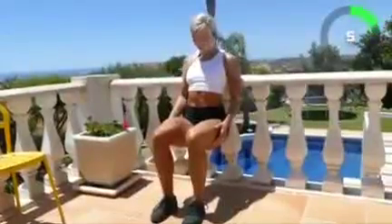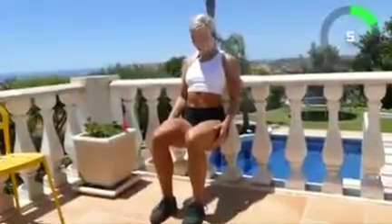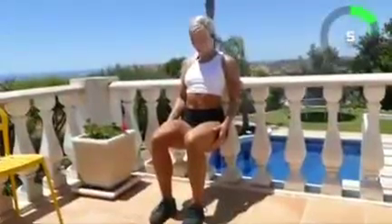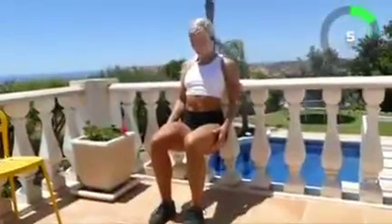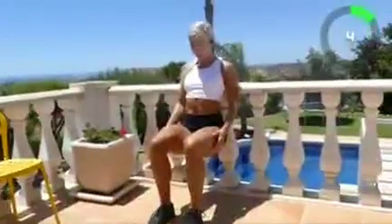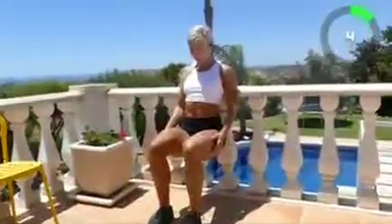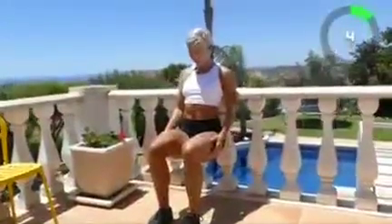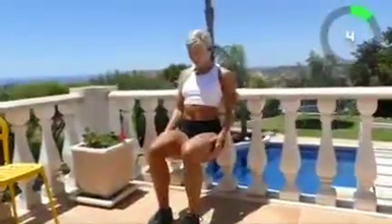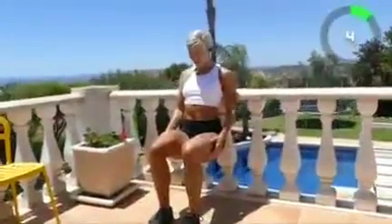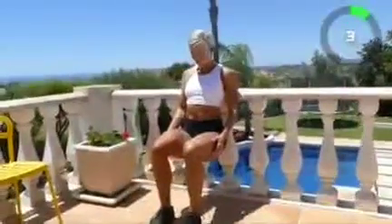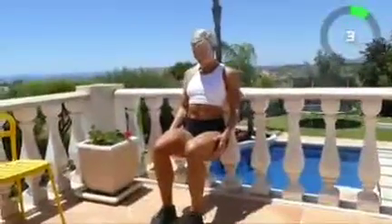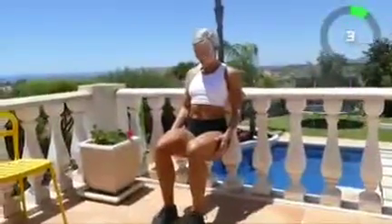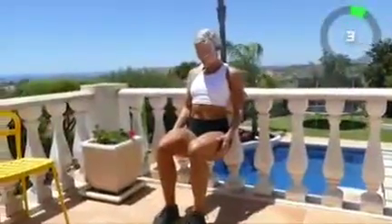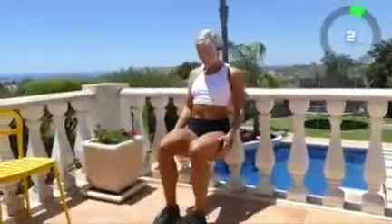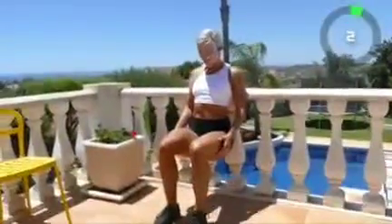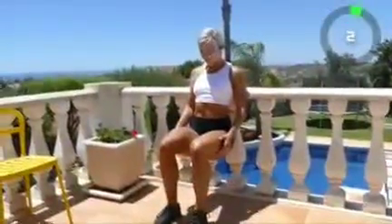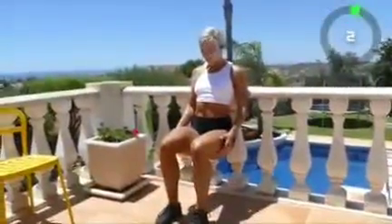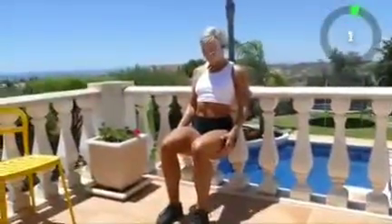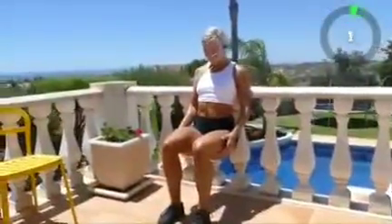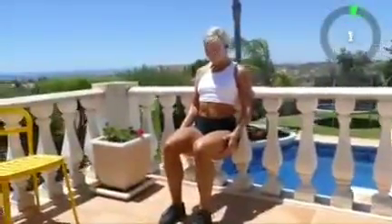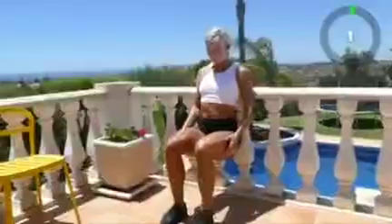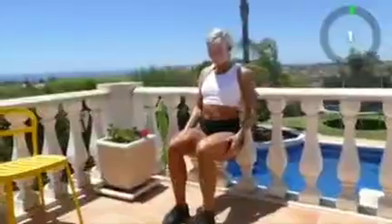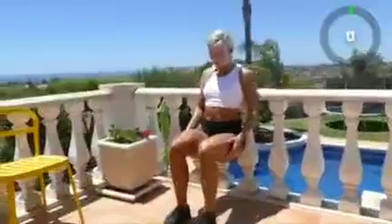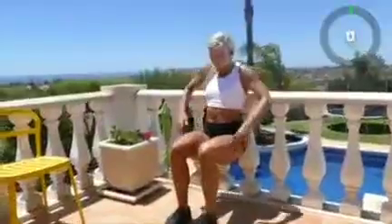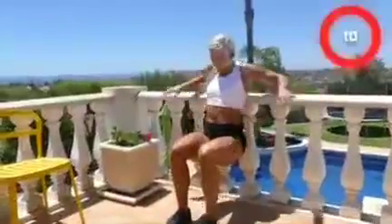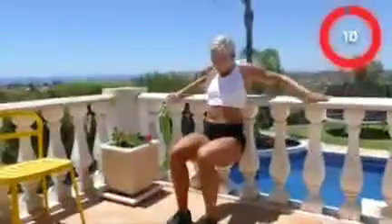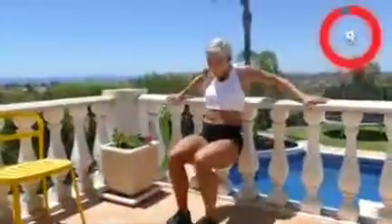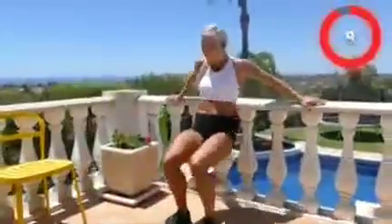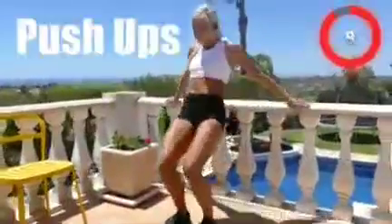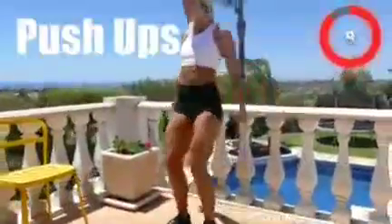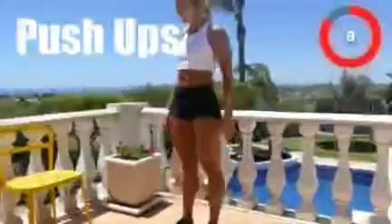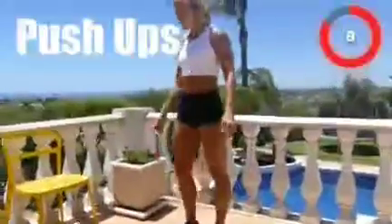Five, four, three, two, one, stop! Push-ups are next.